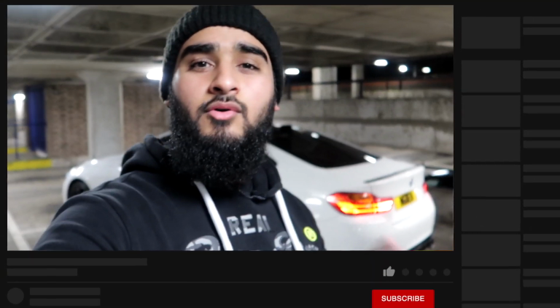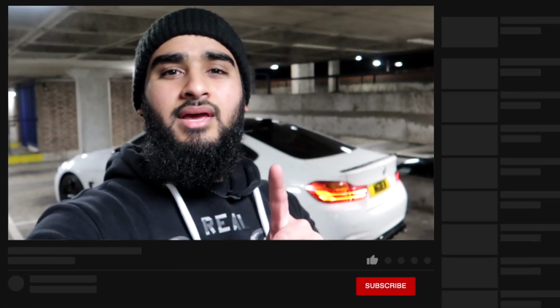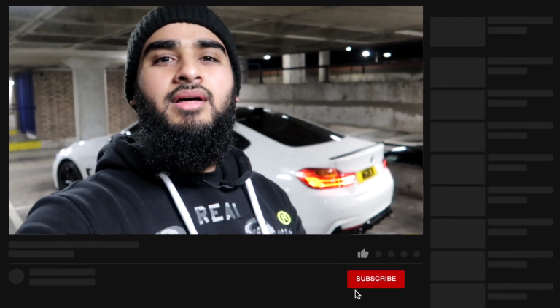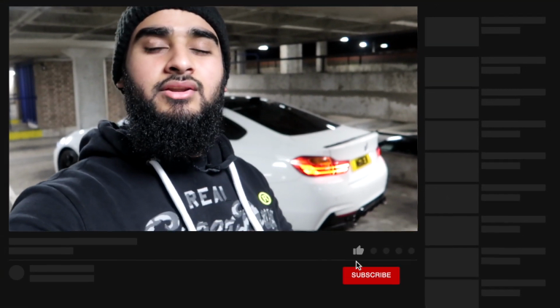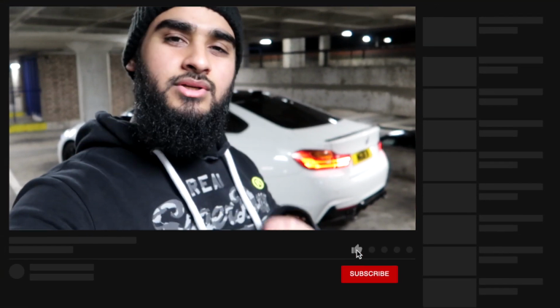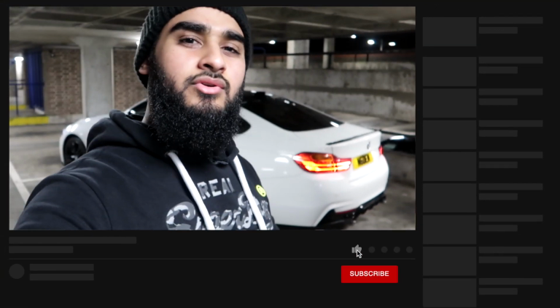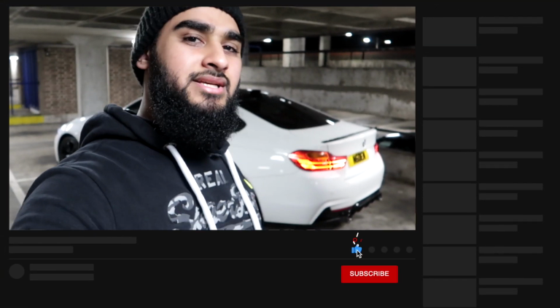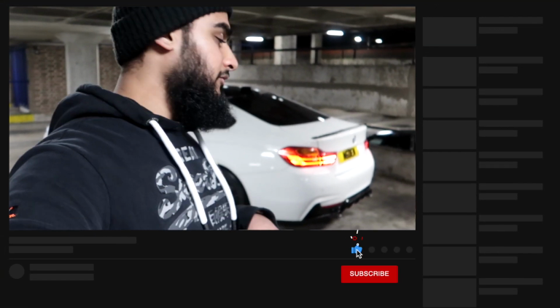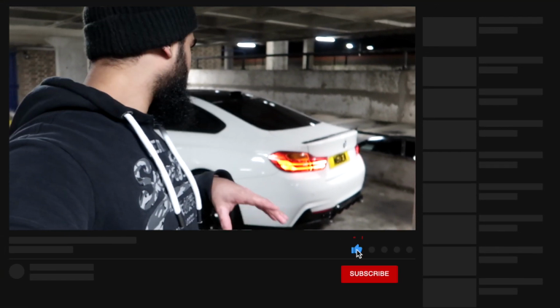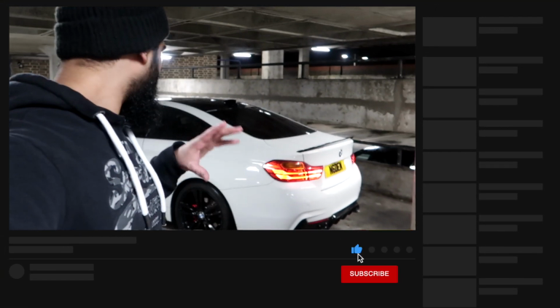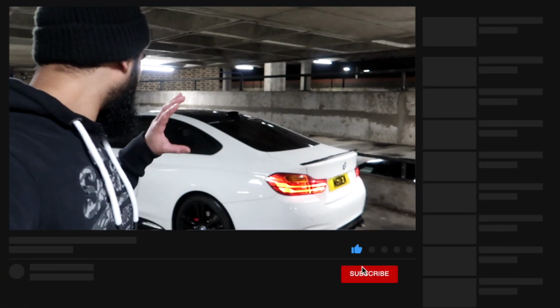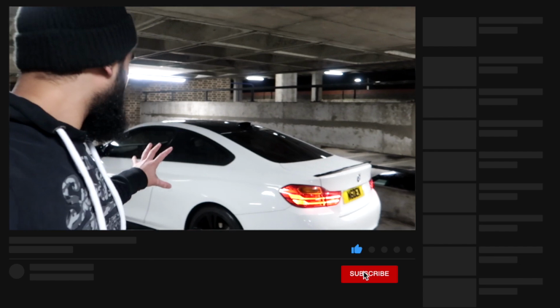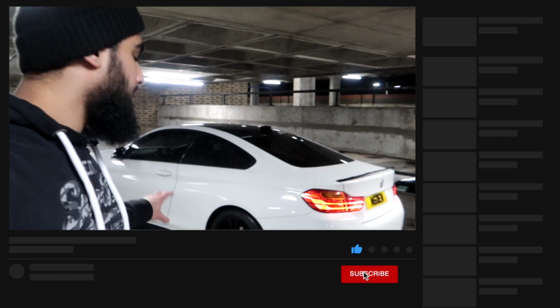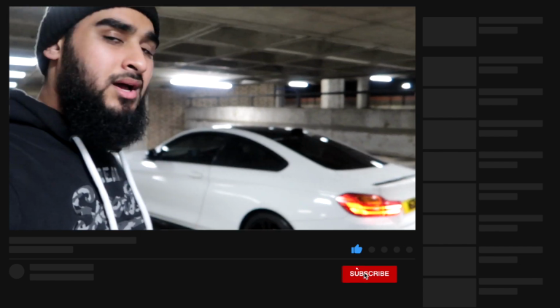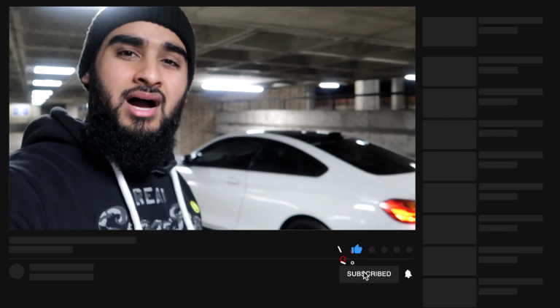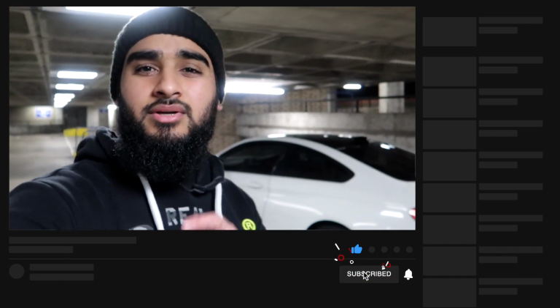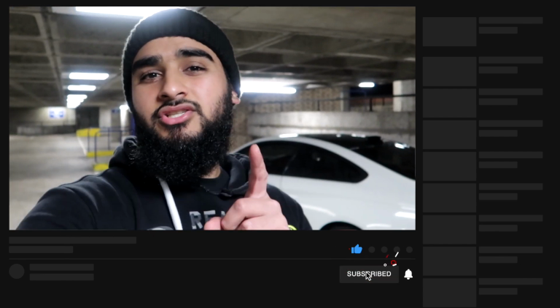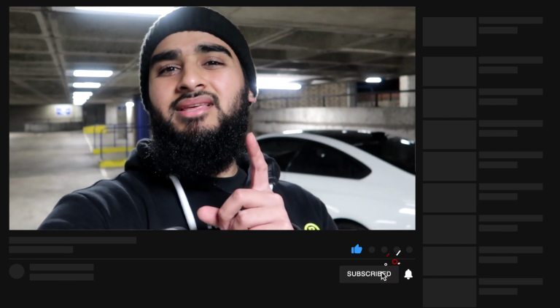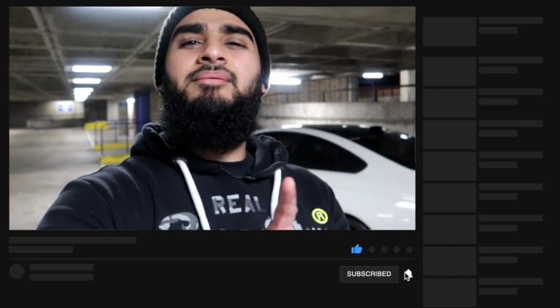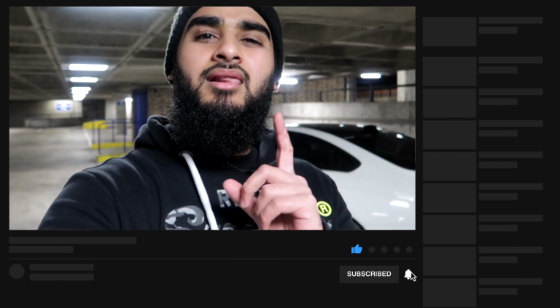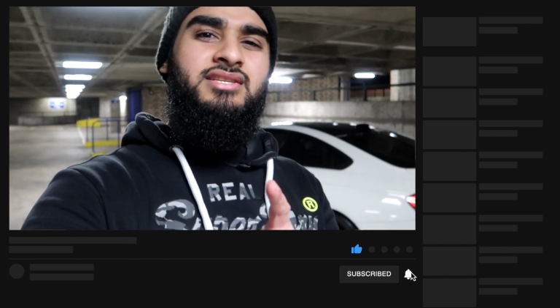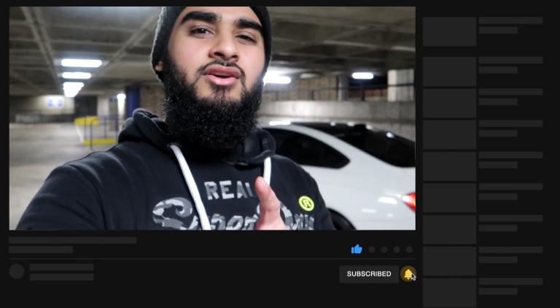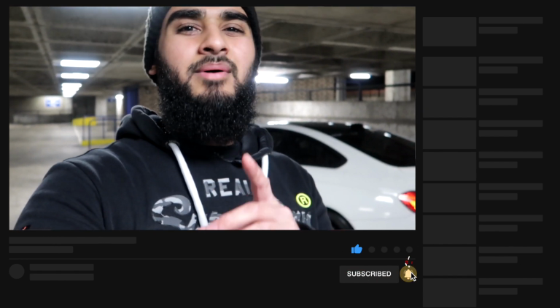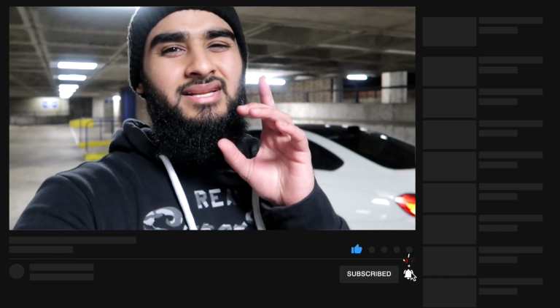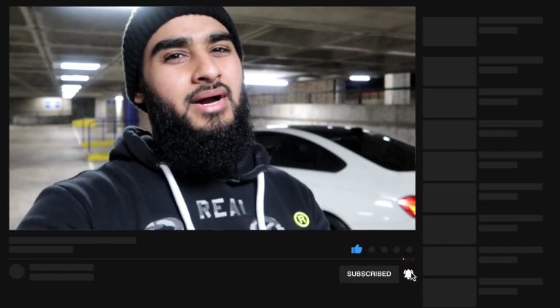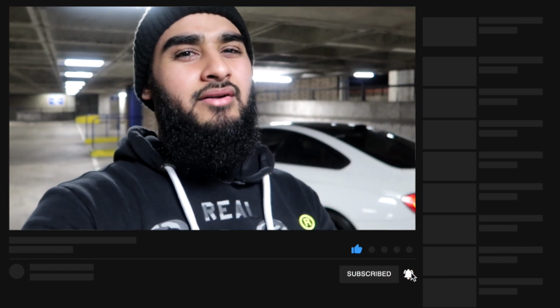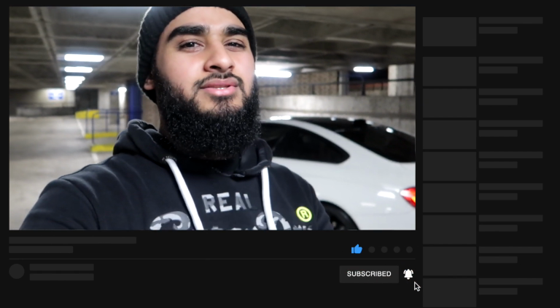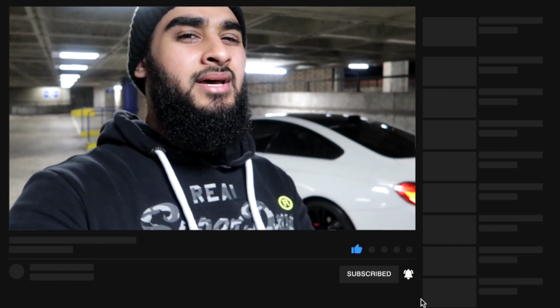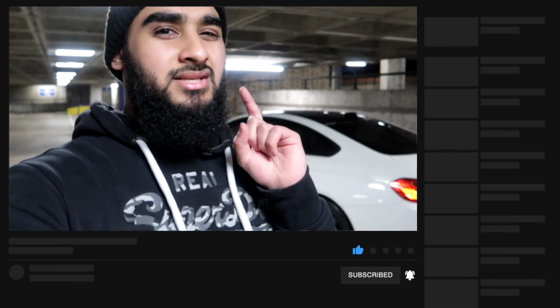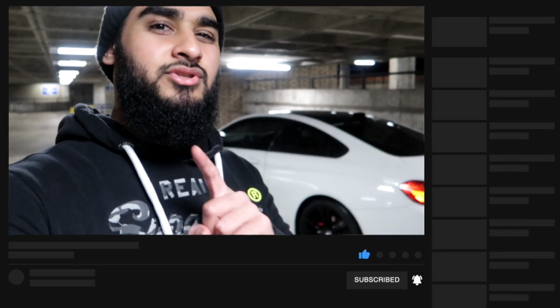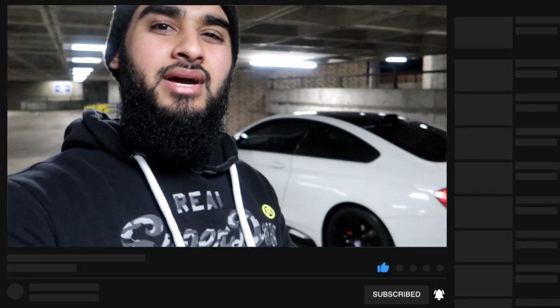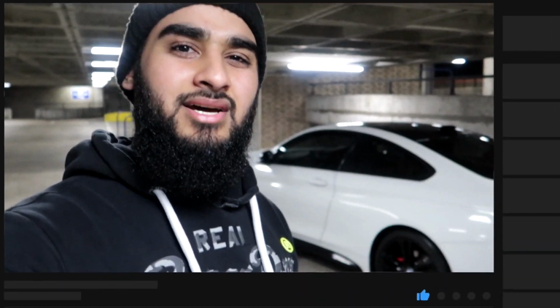Before we get into that, I do want to show you guys a few extra bits that I added to my car. I wanted to share this in my last video, but I didn't quite get around to it, so I want to show you guys now.